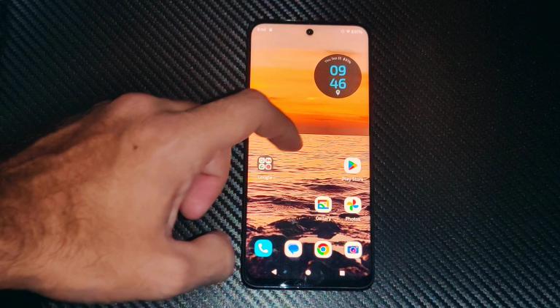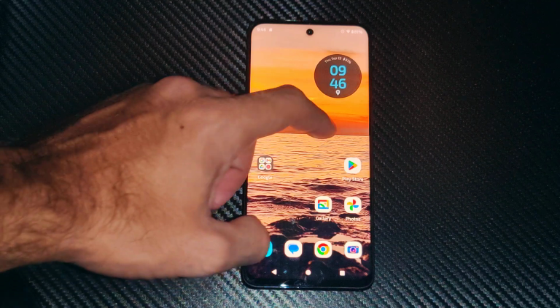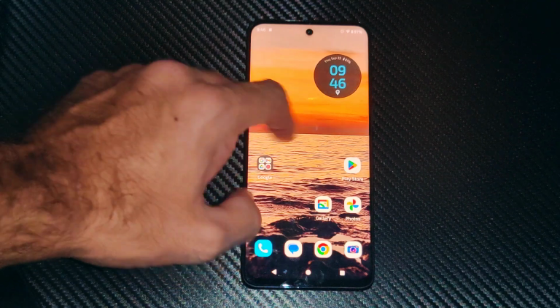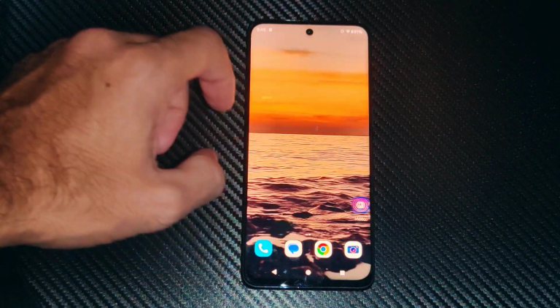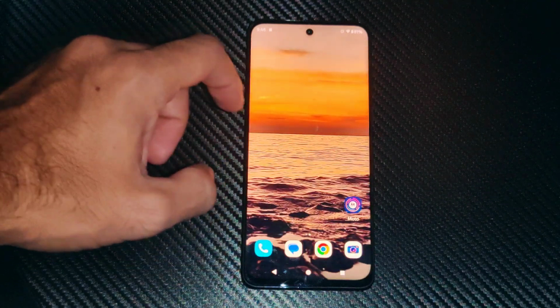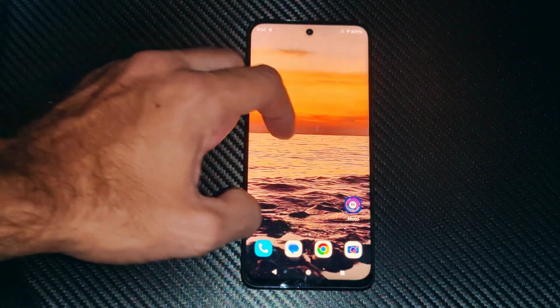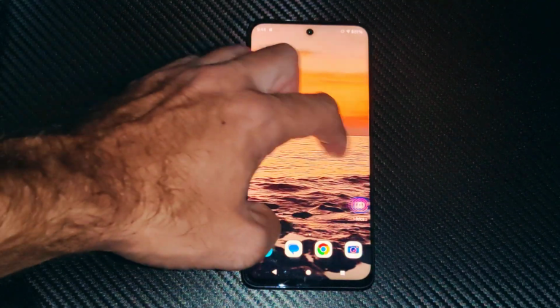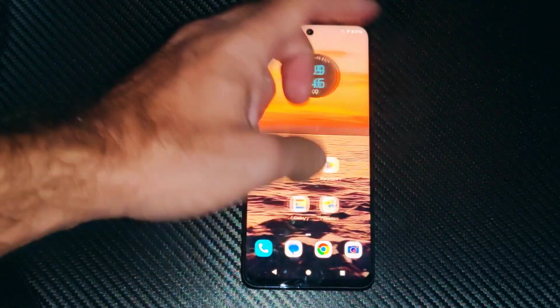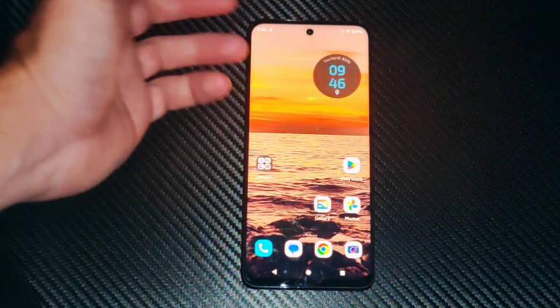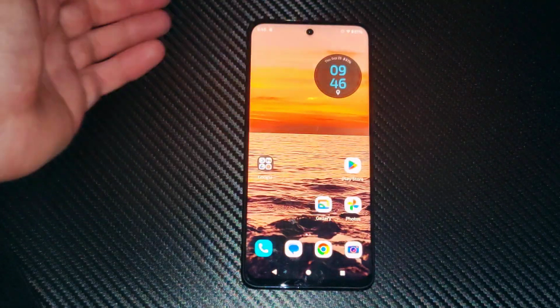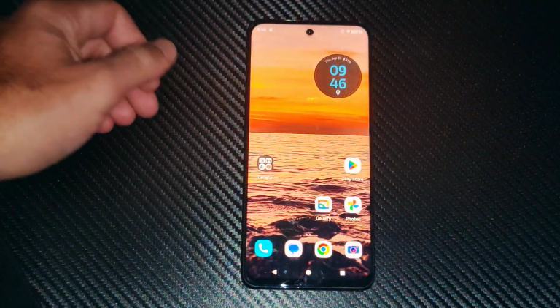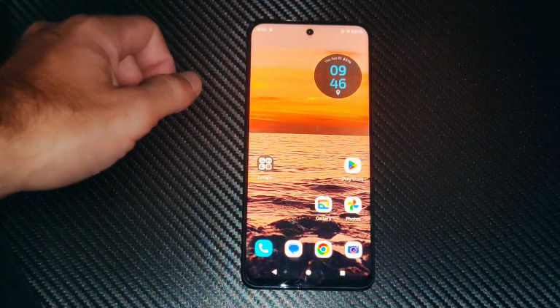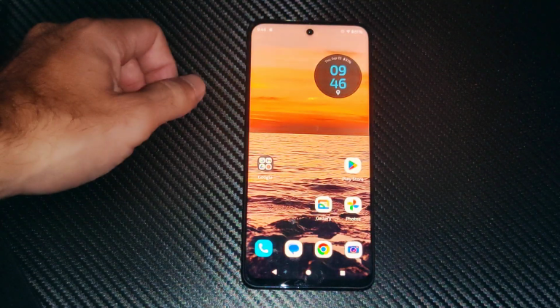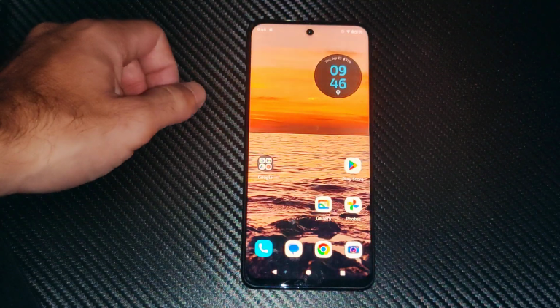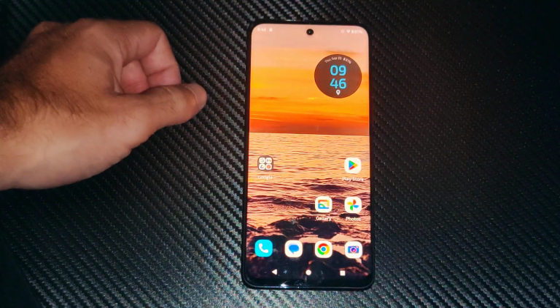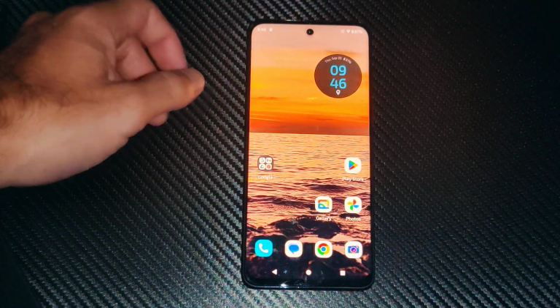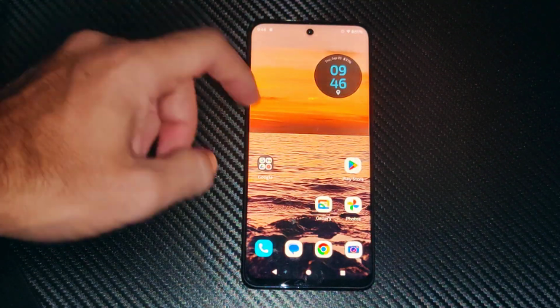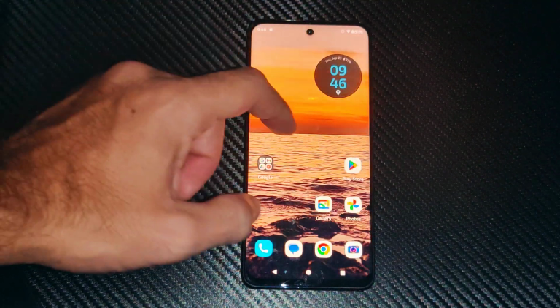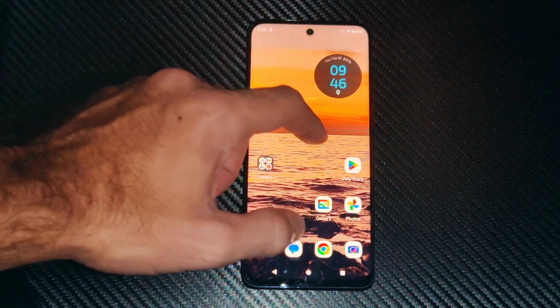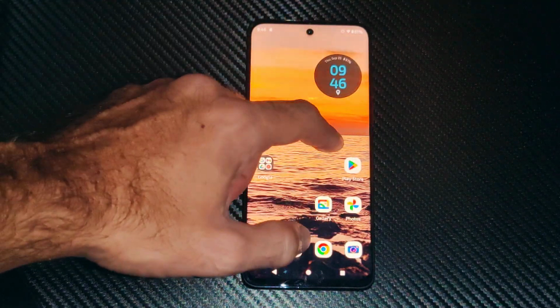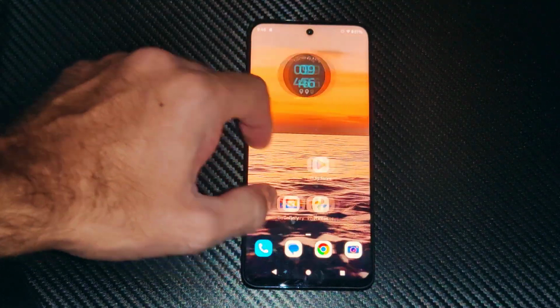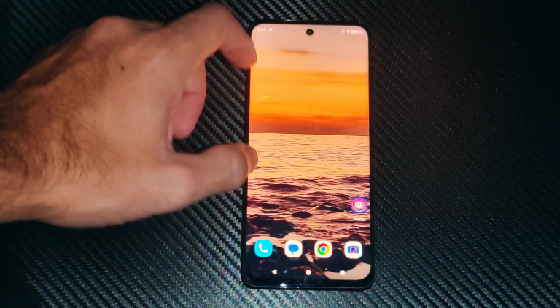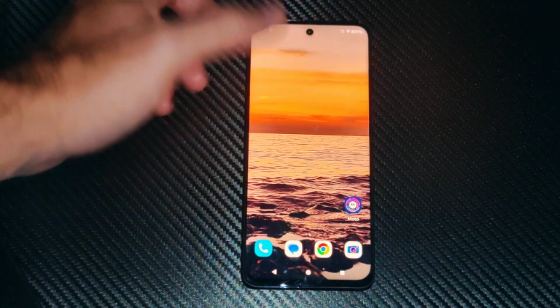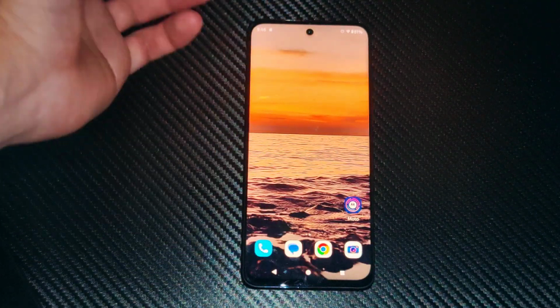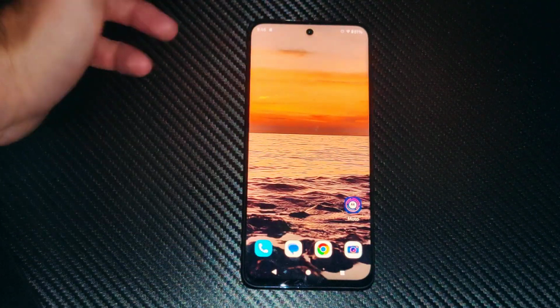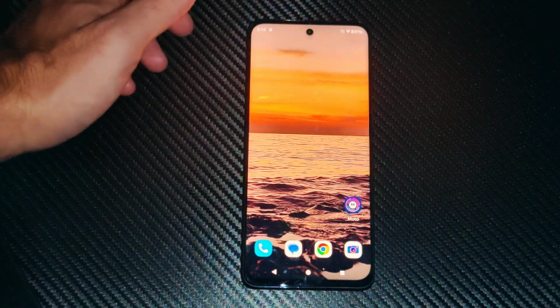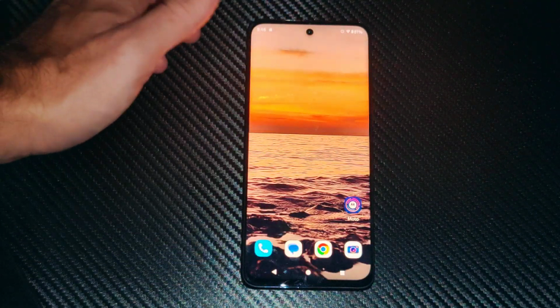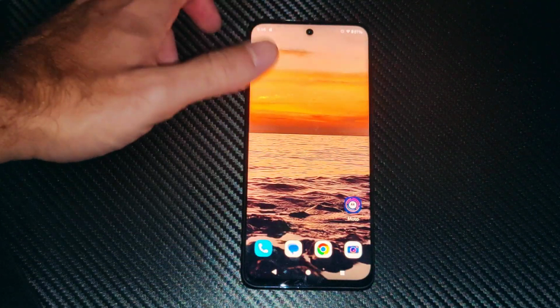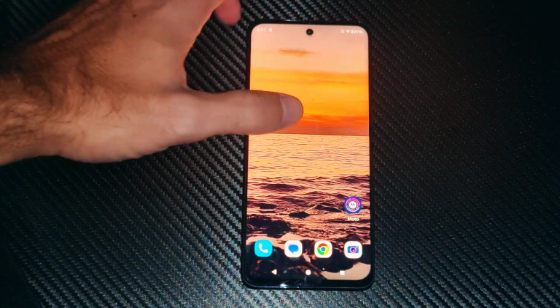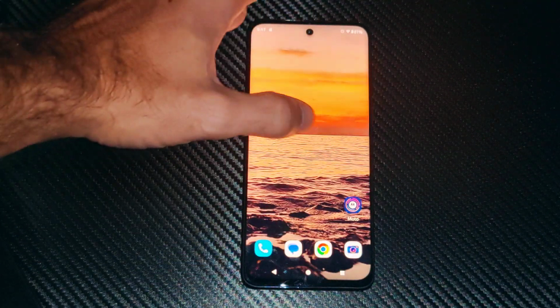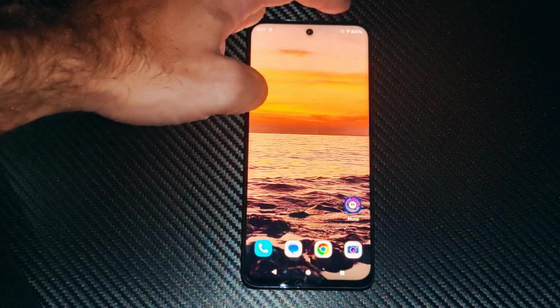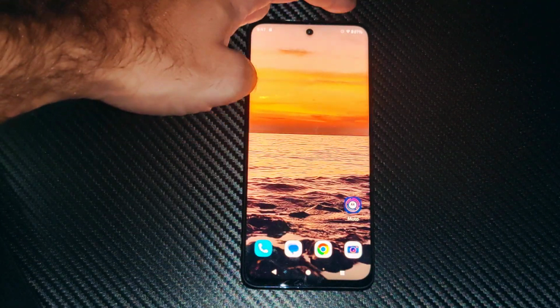It's Tim from UR6 Studios. Today in this video I'm going to show you how to turn on or off your flashlight on your Motorola phone.